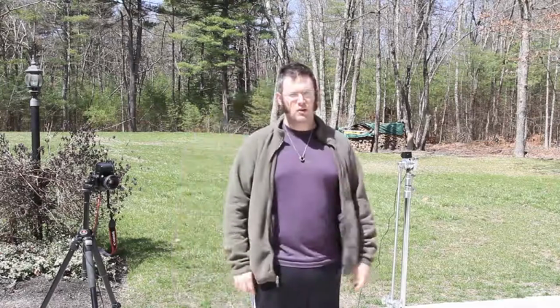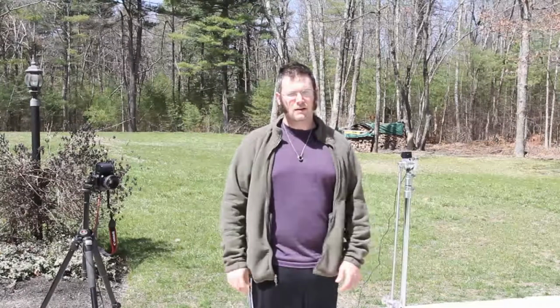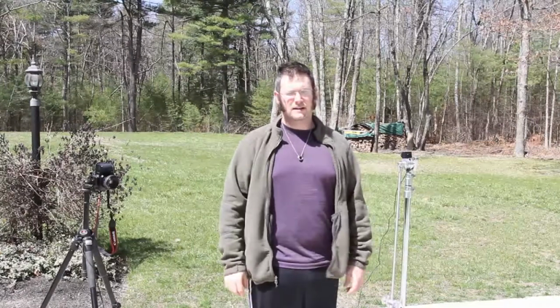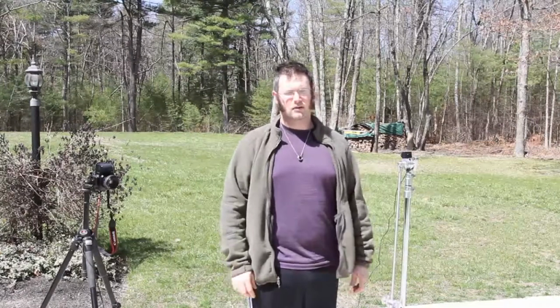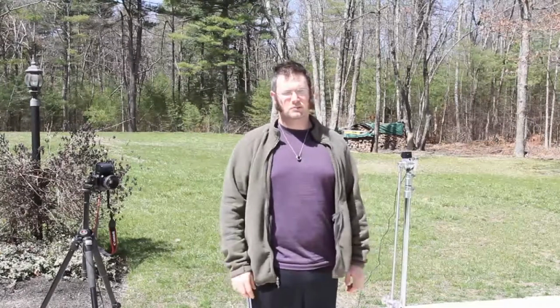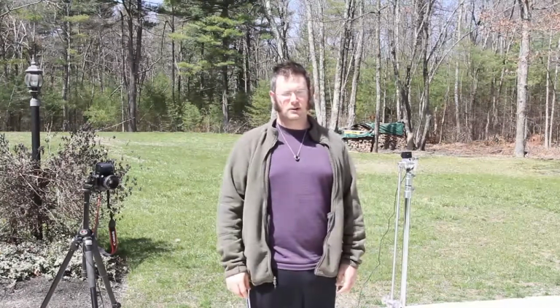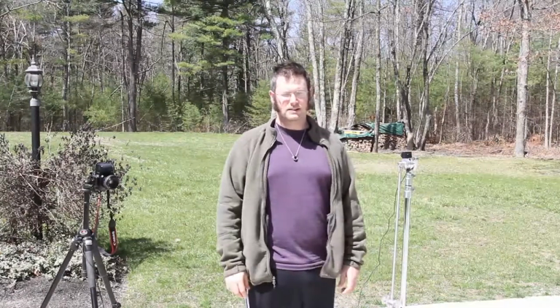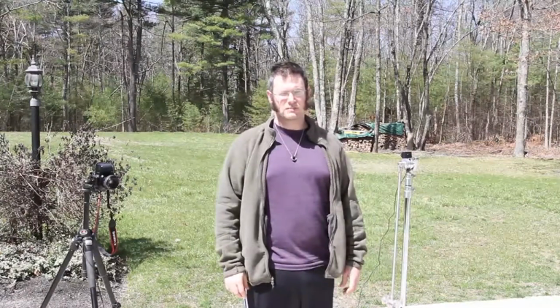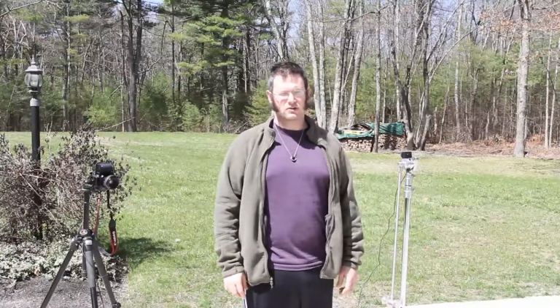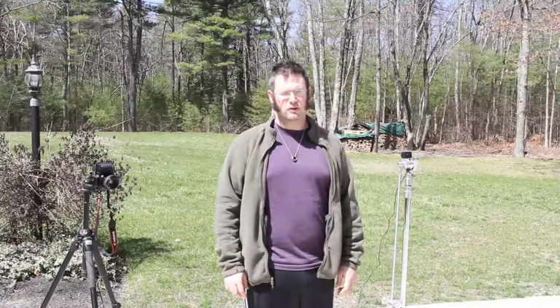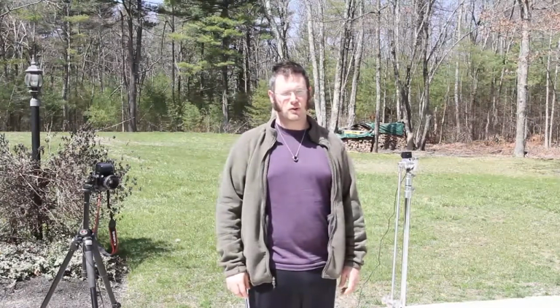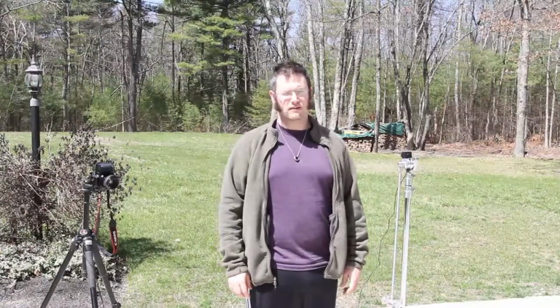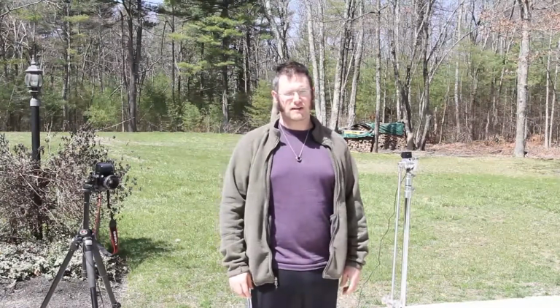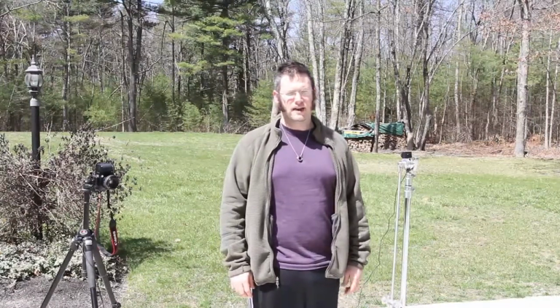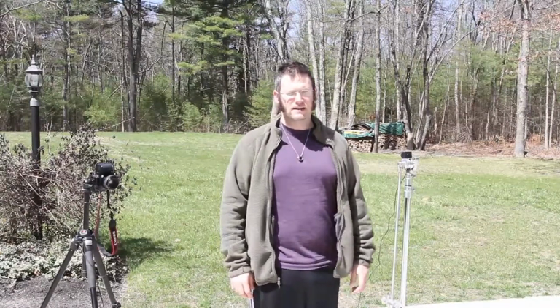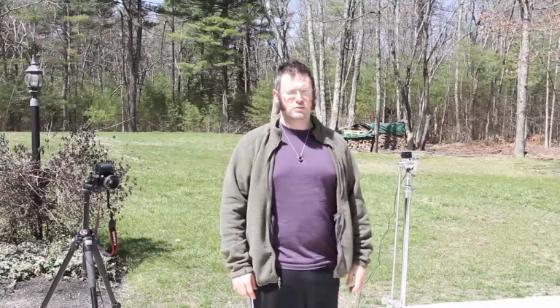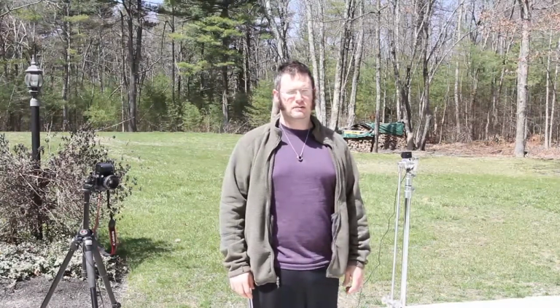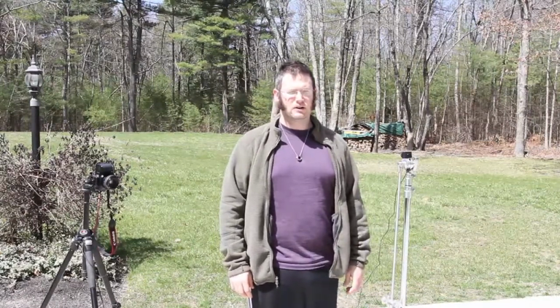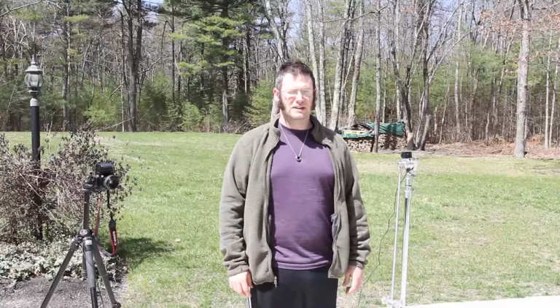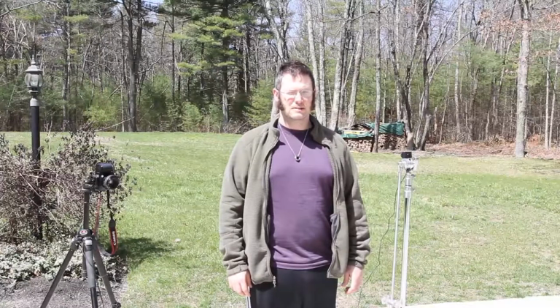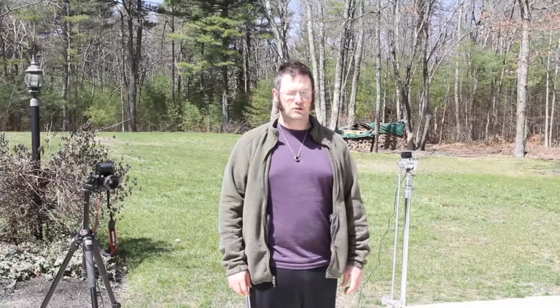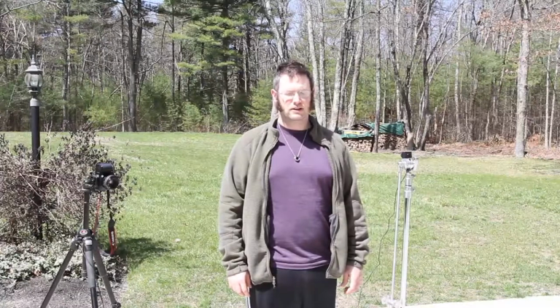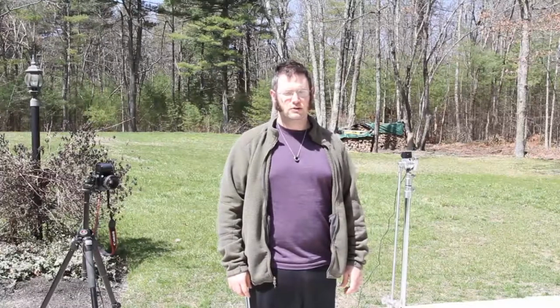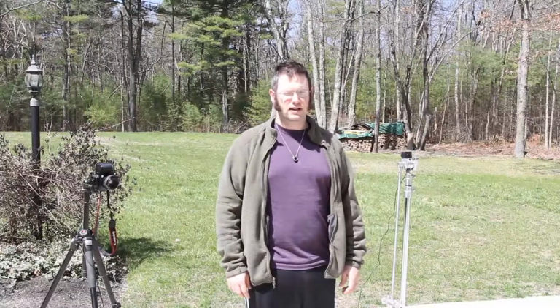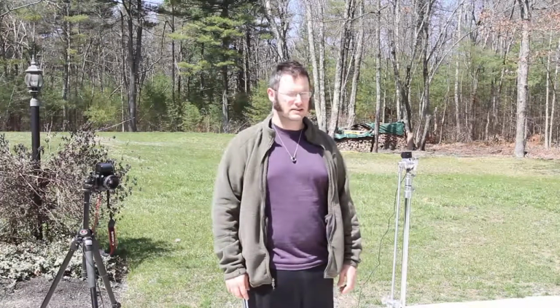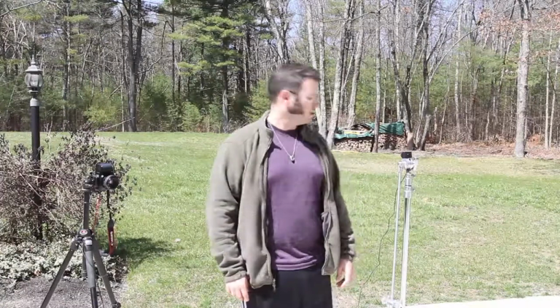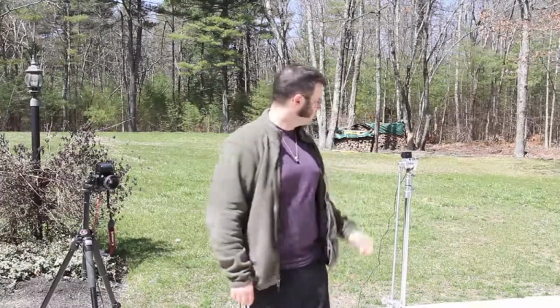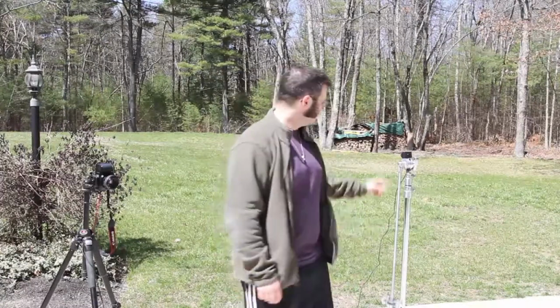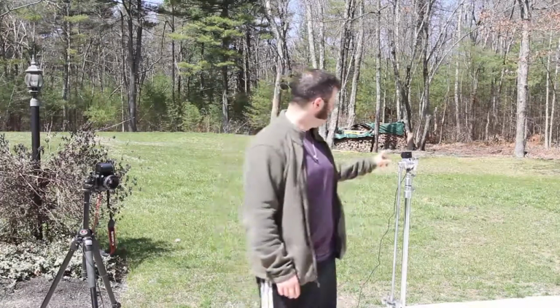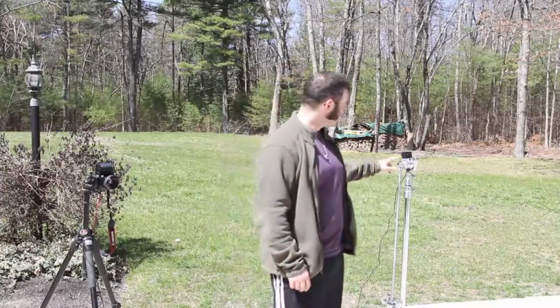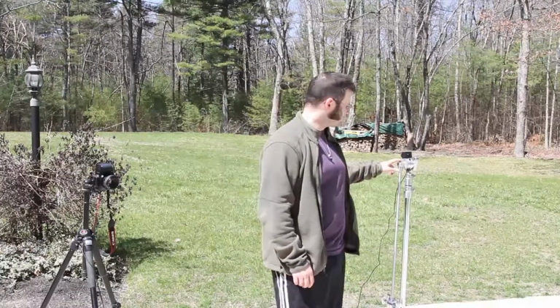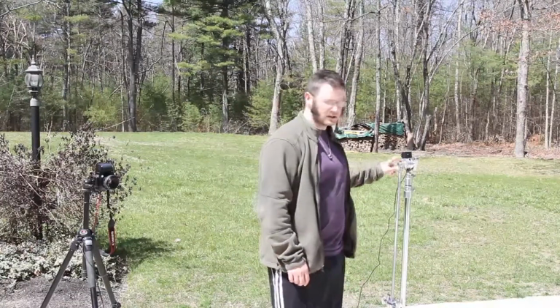Welcome to Tech Photo Blog. This is episode number 45. This week I'm going to be demonstrating a use case for the motion sensor.